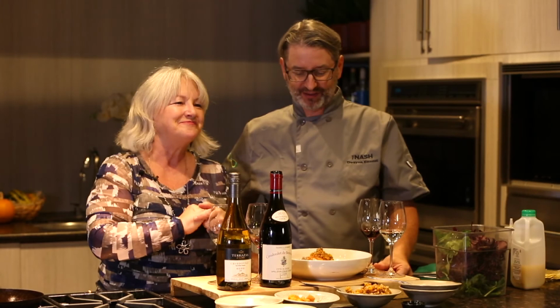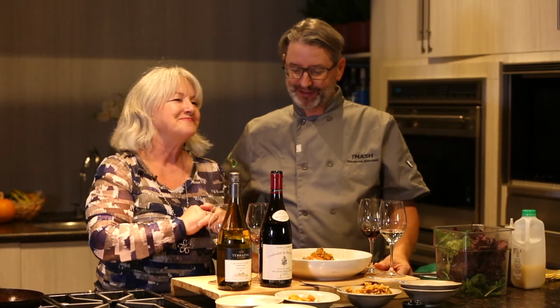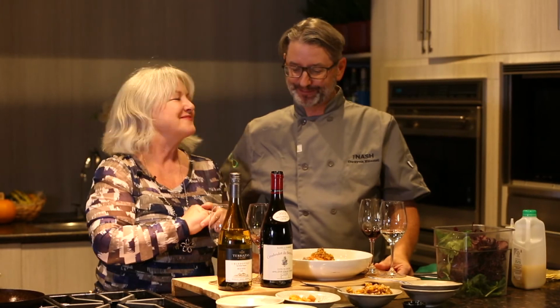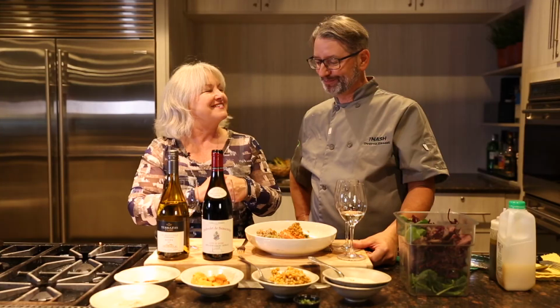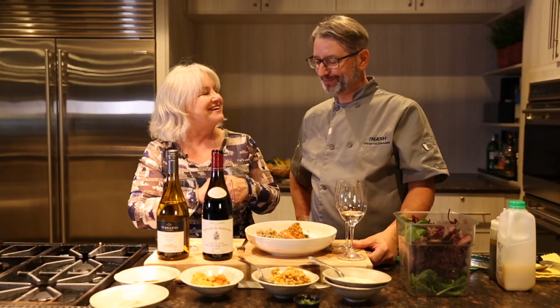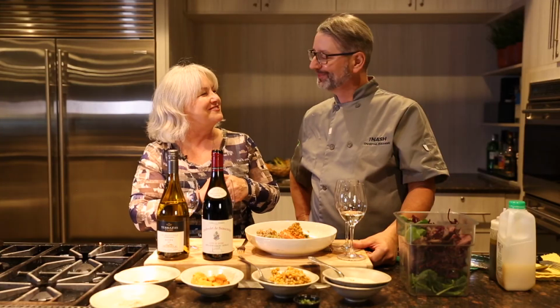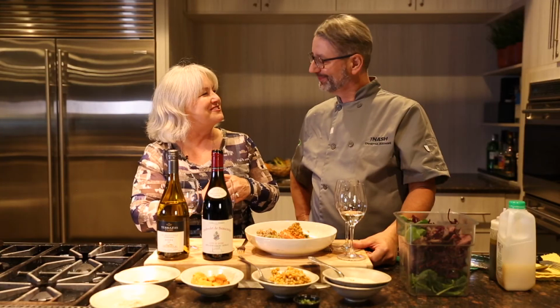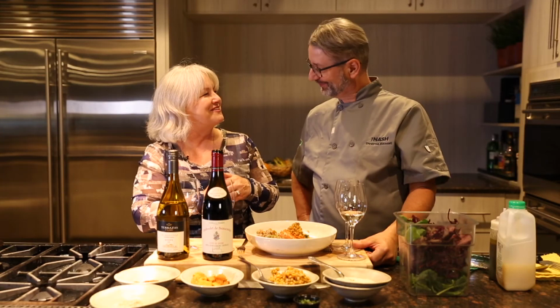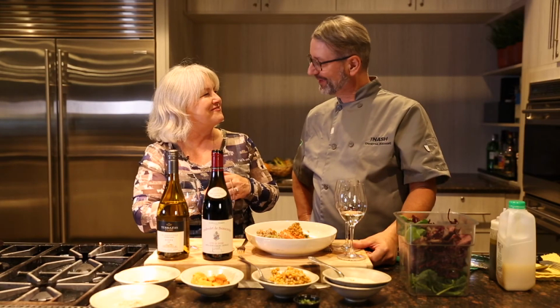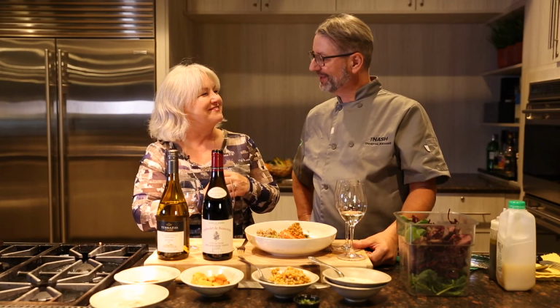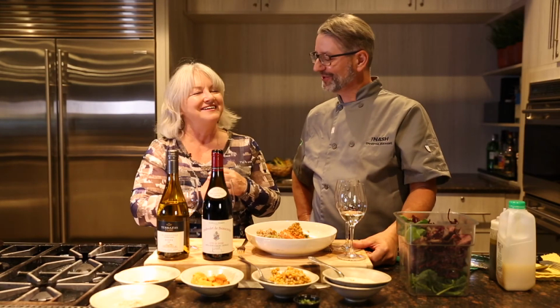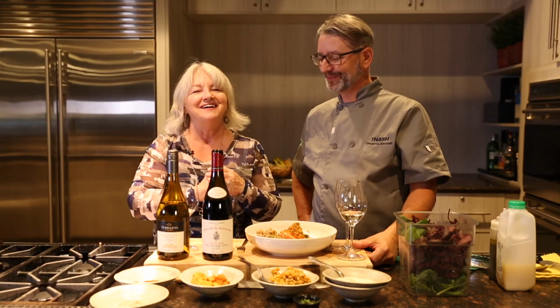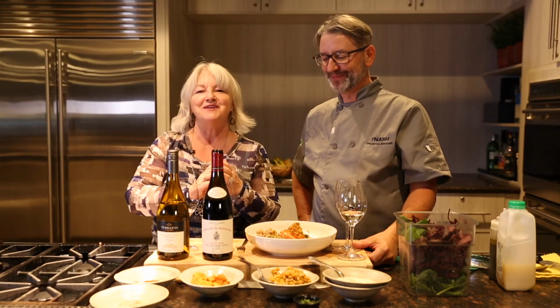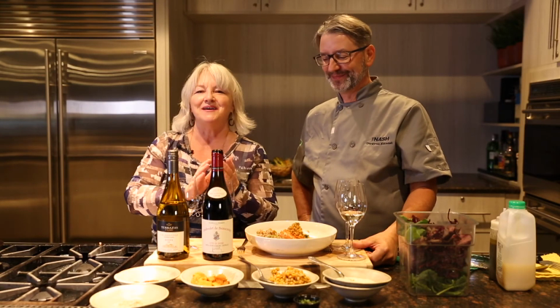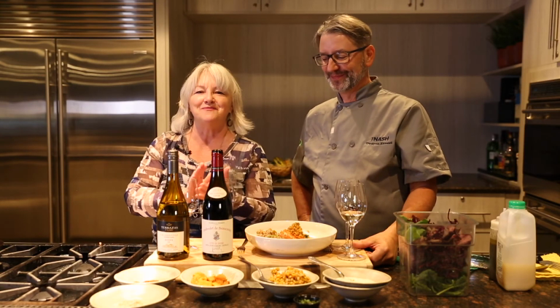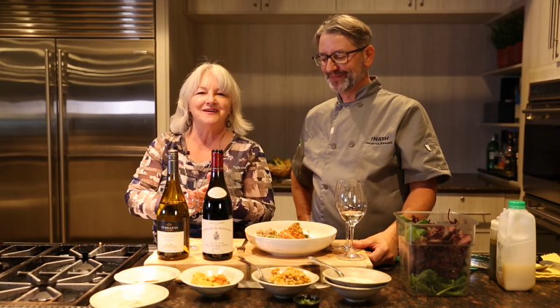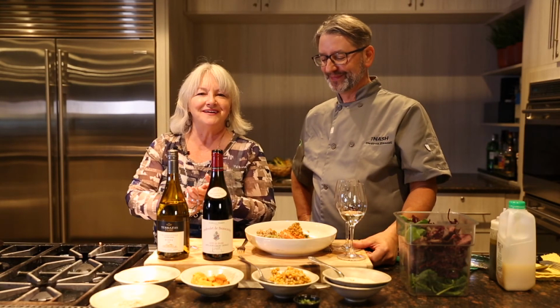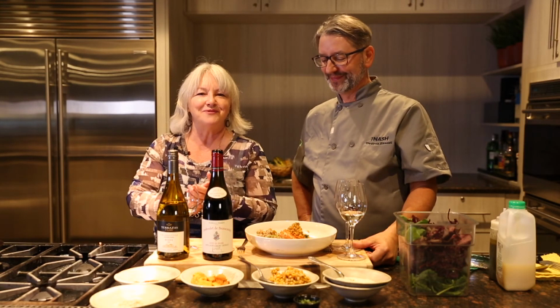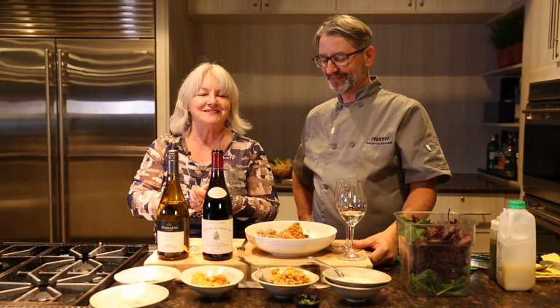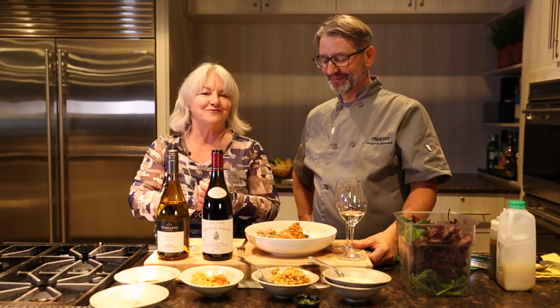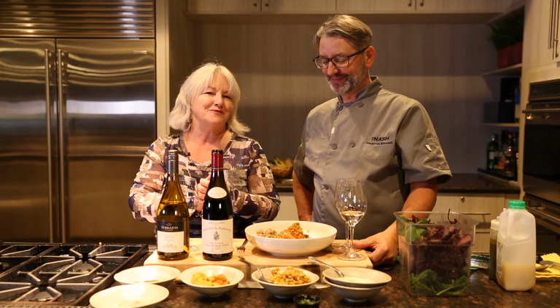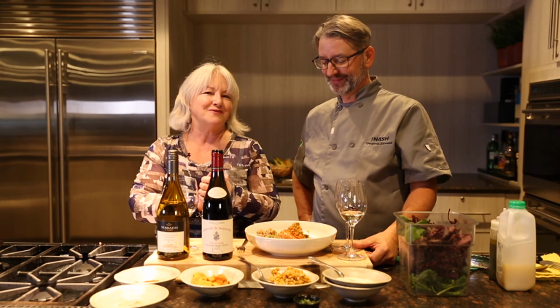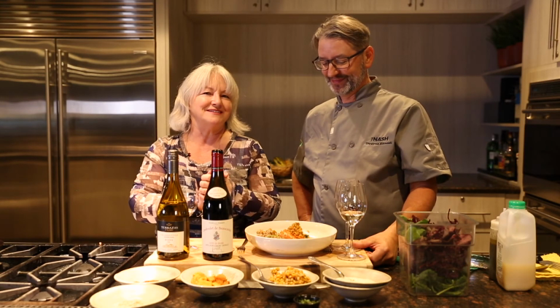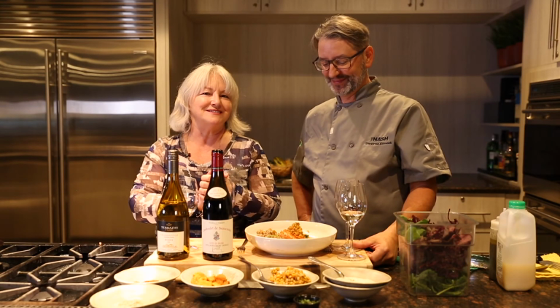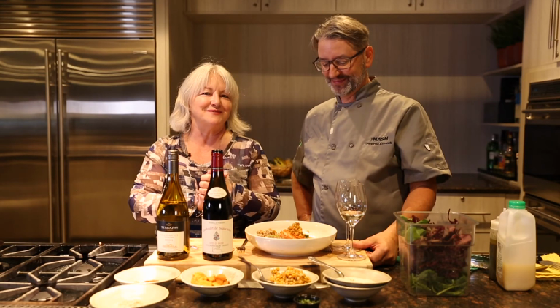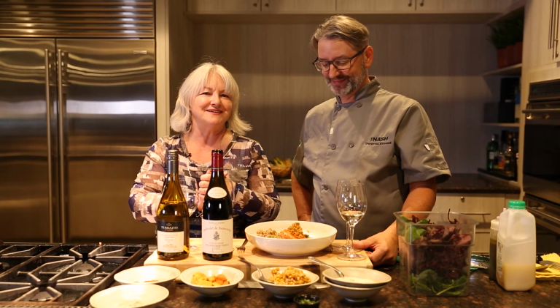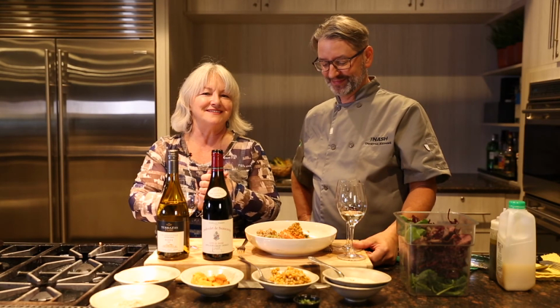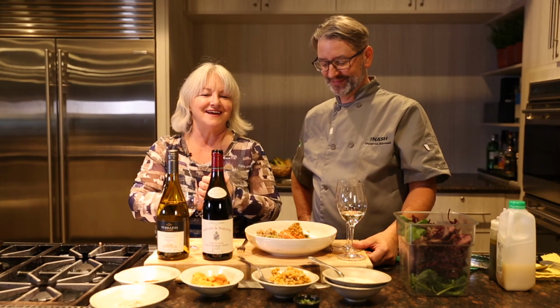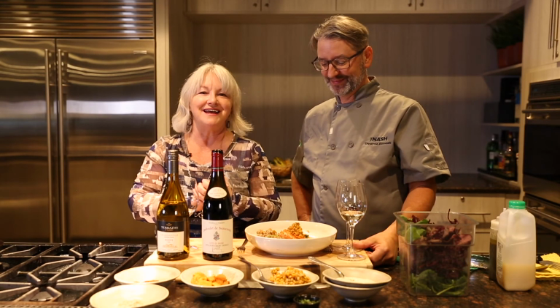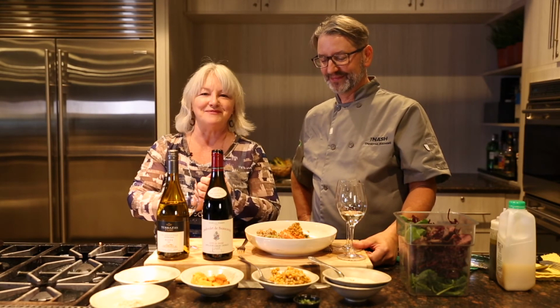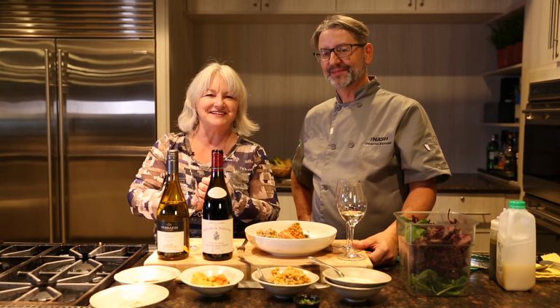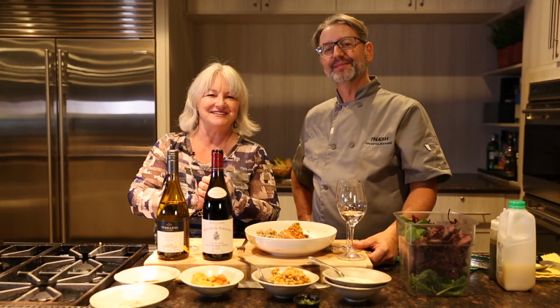I agree. Thank you, Chef. My pleasure. I'm Peggy Perry, President of Willow Park Wines and Spirits. Happy Thanksgiving.